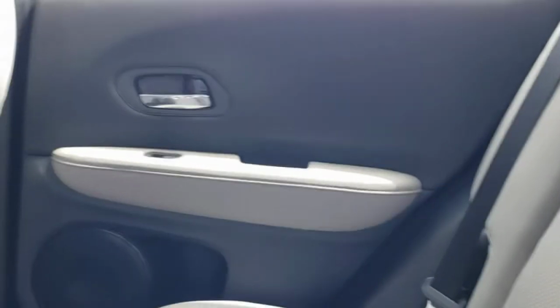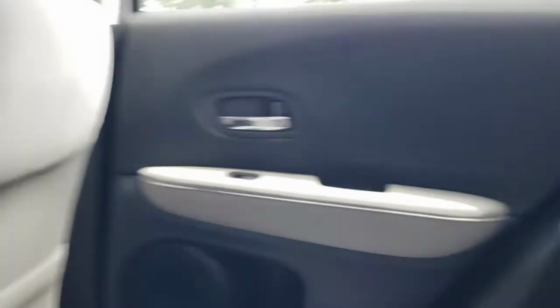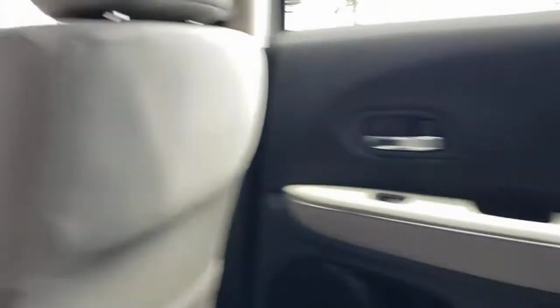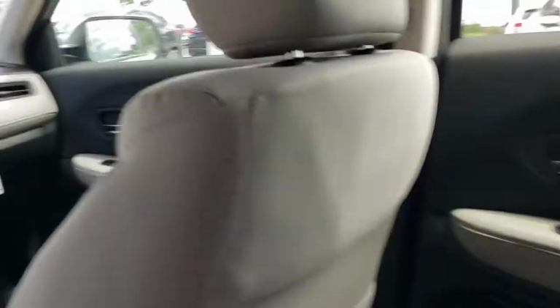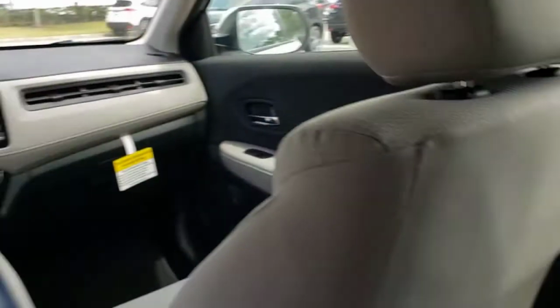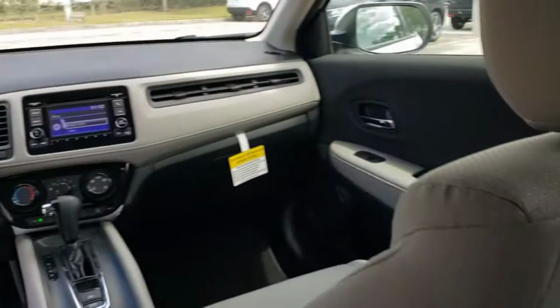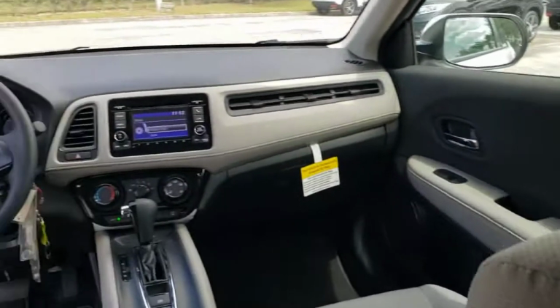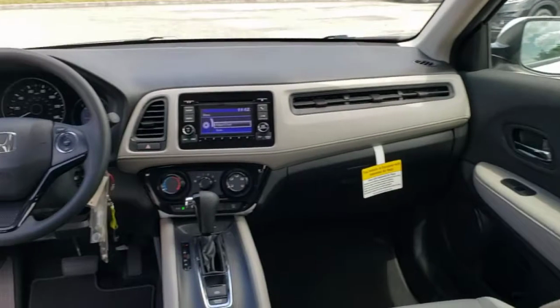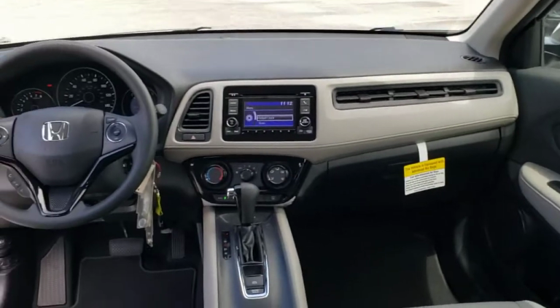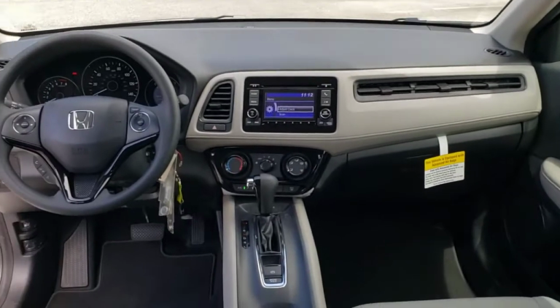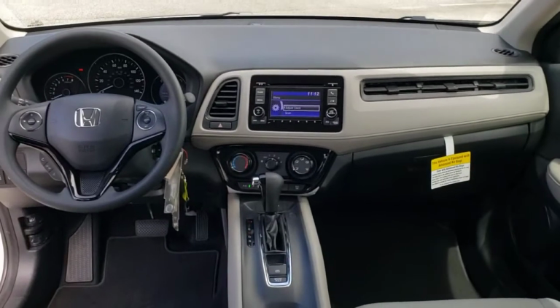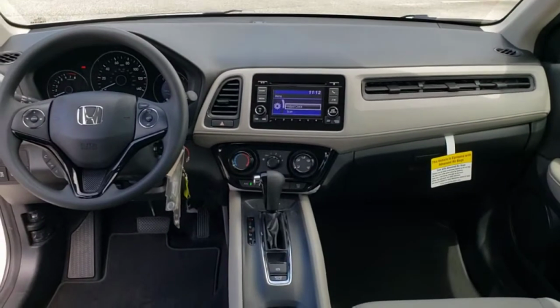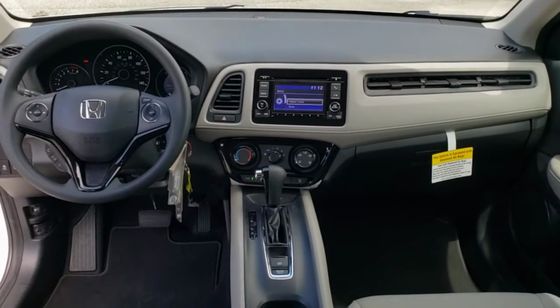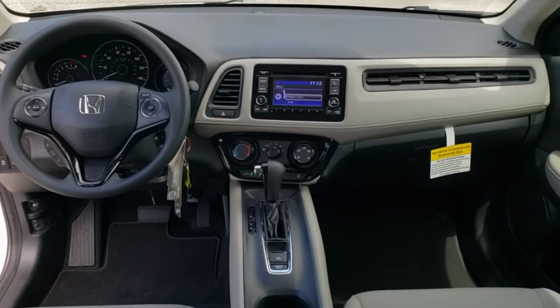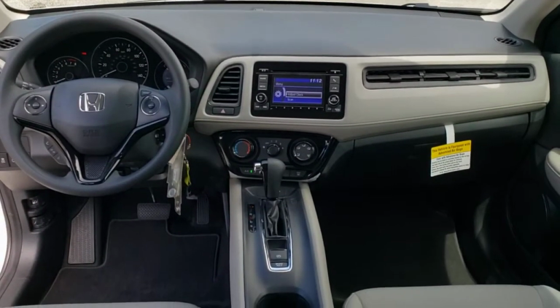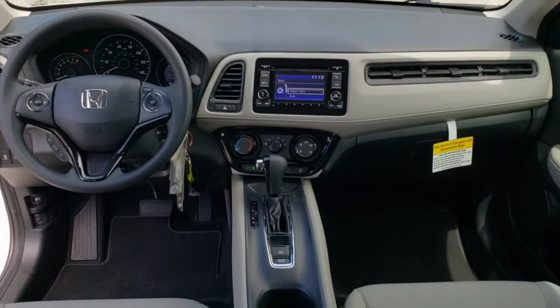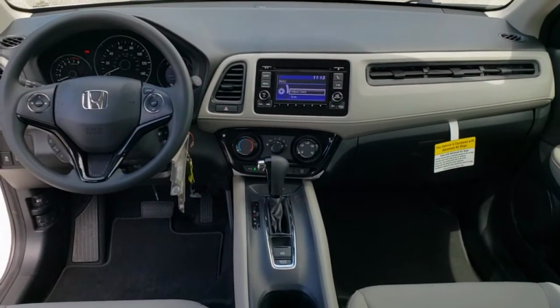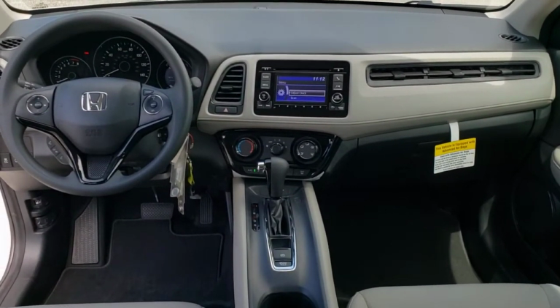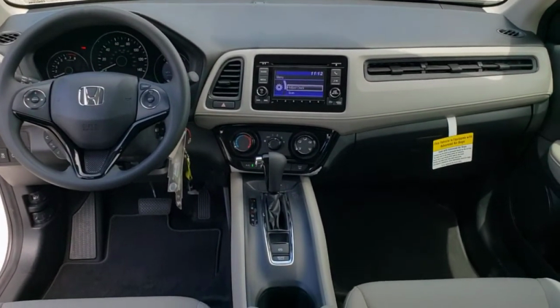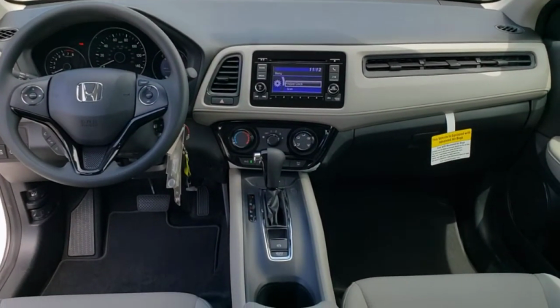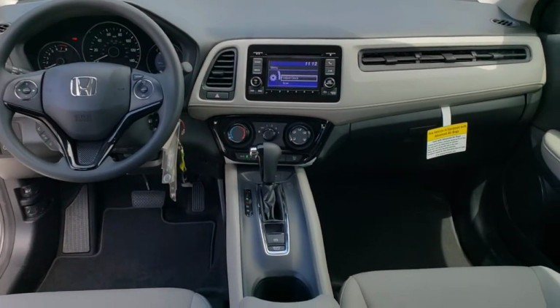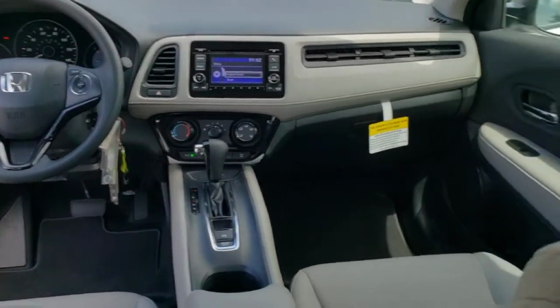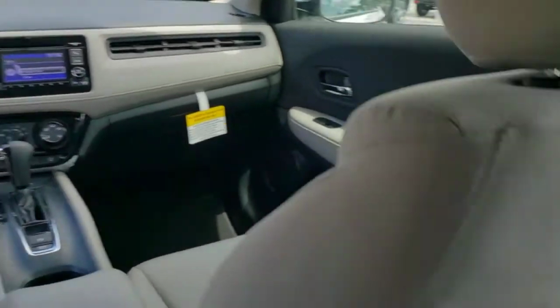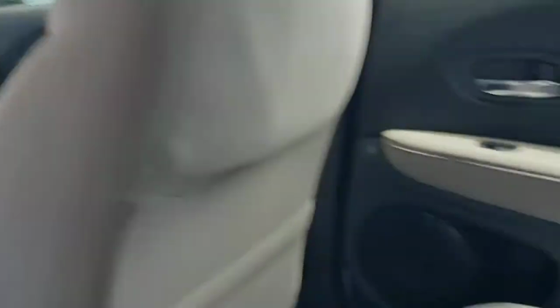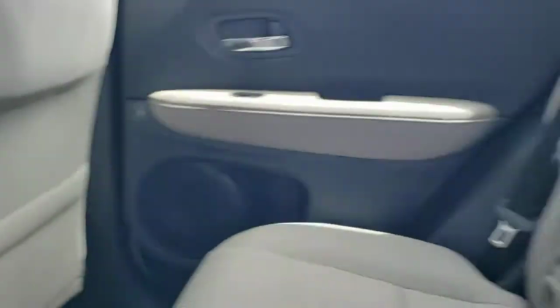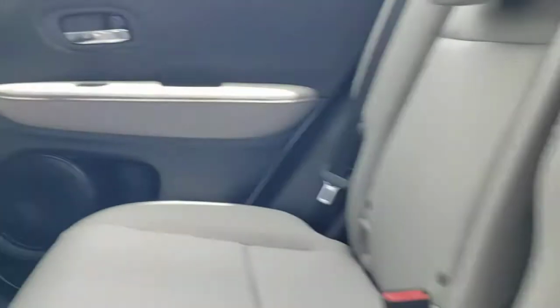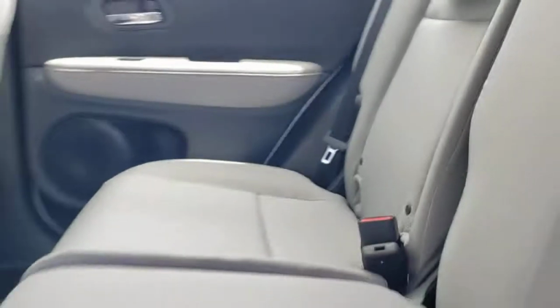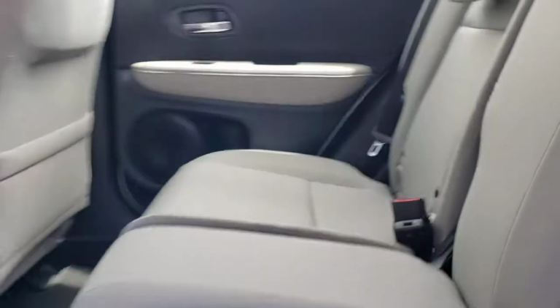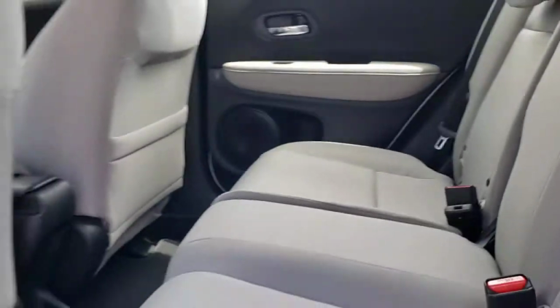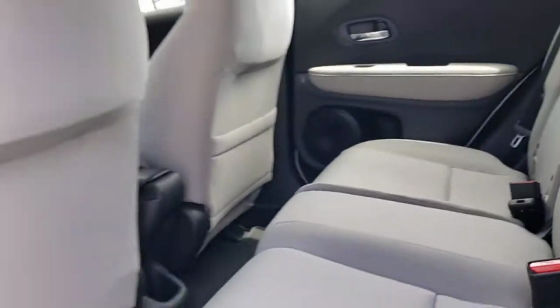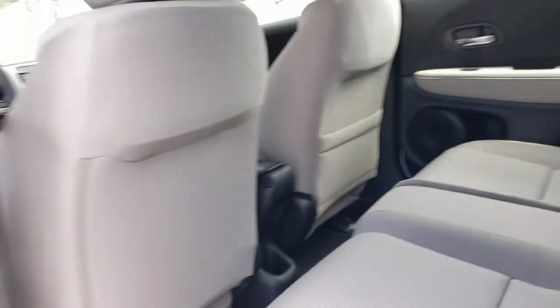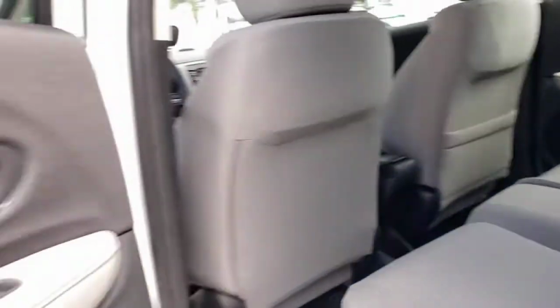Kick your worries to the curb. This Honda HR-V is all about making your life easy and comfortable. Take it out for a drive today.